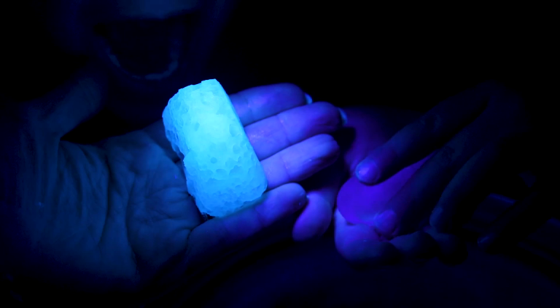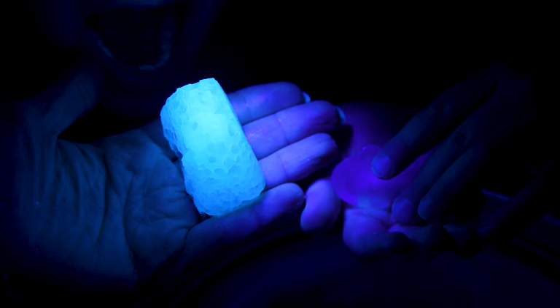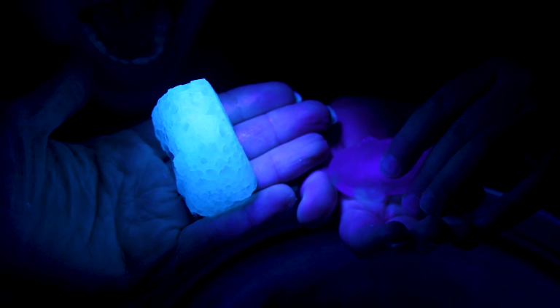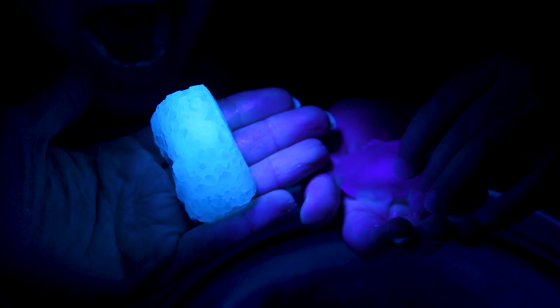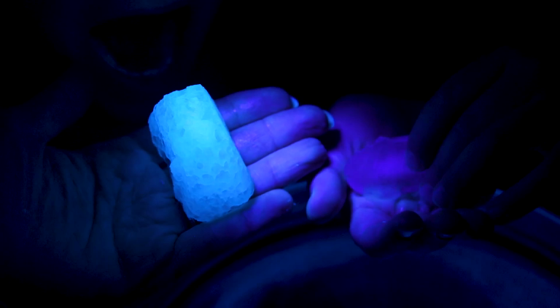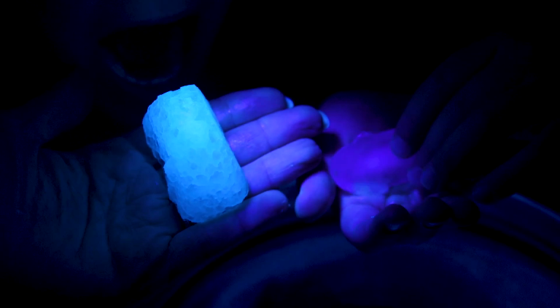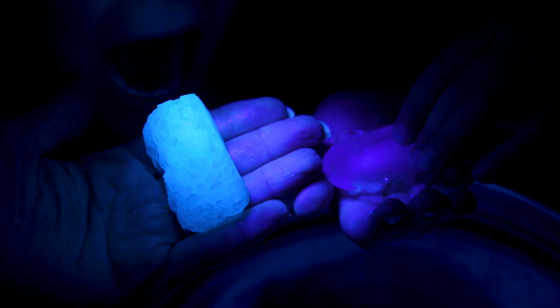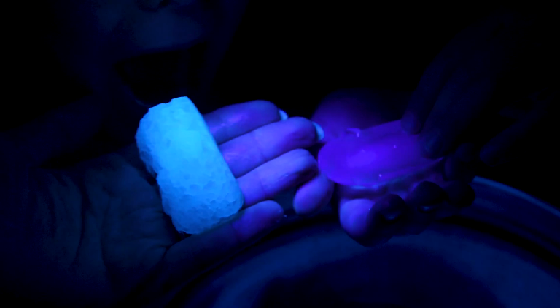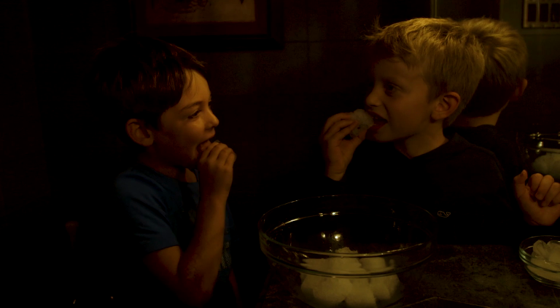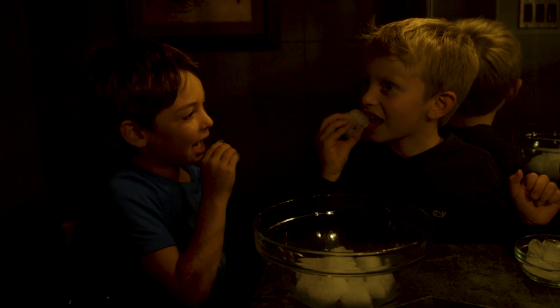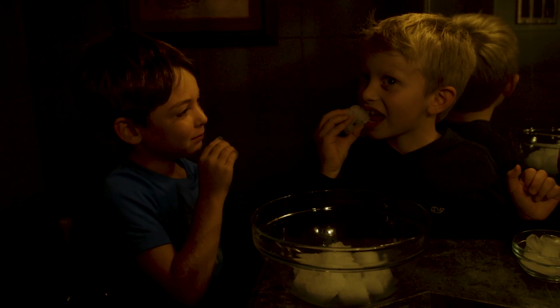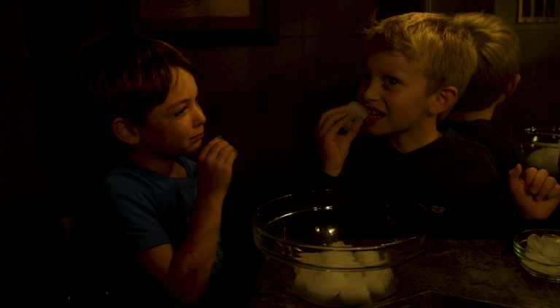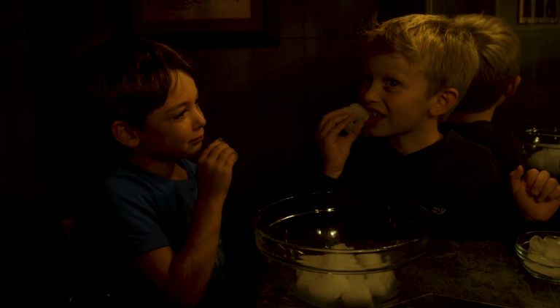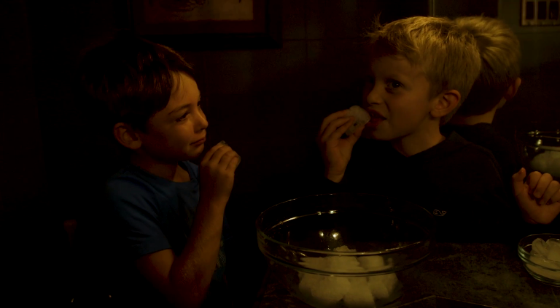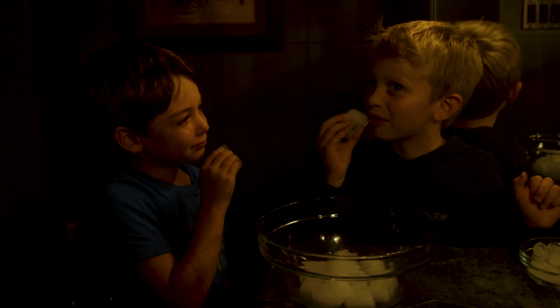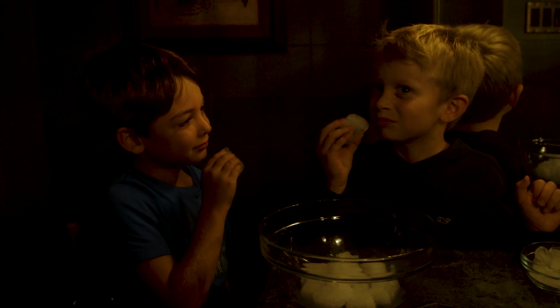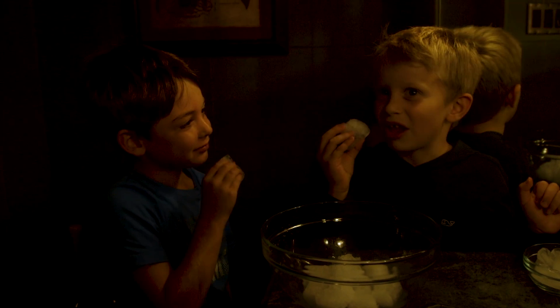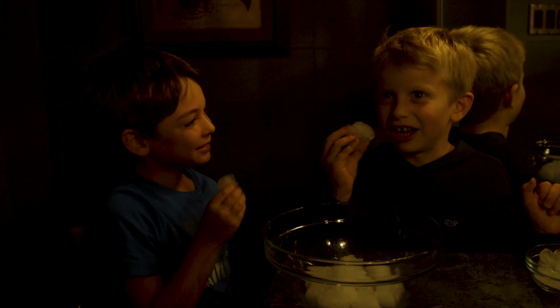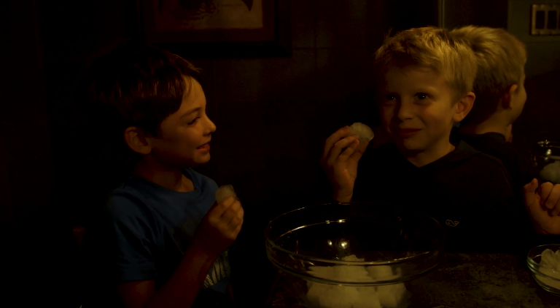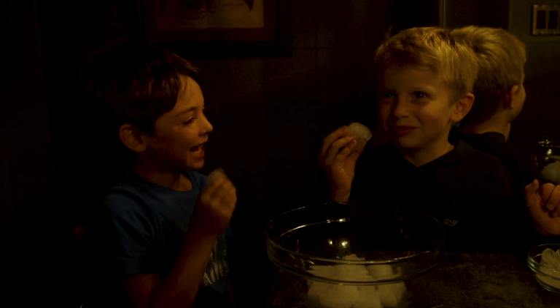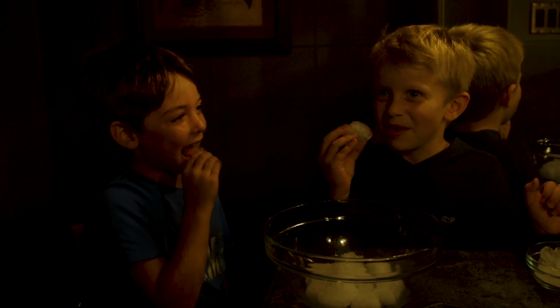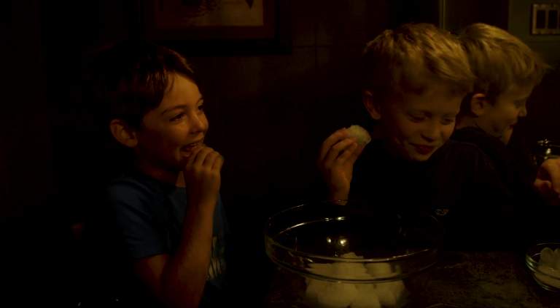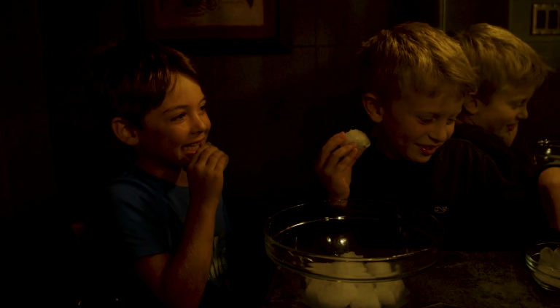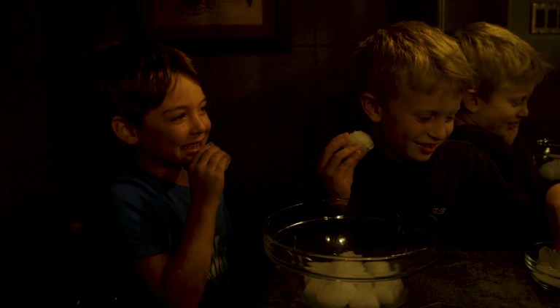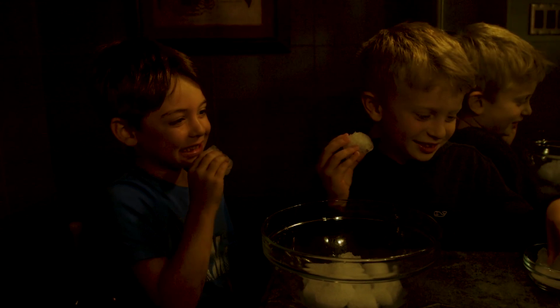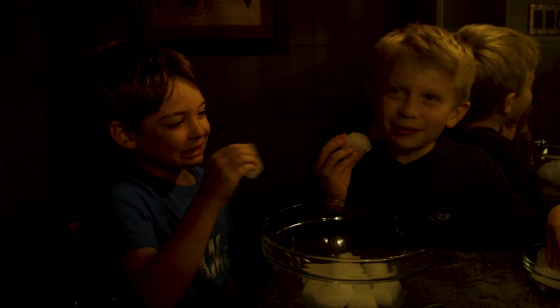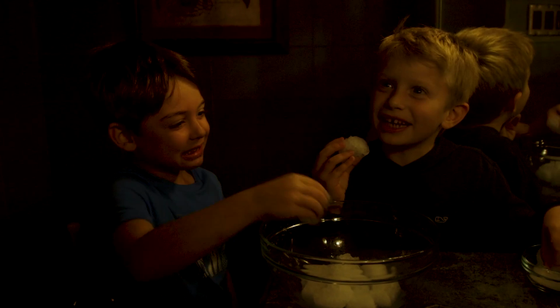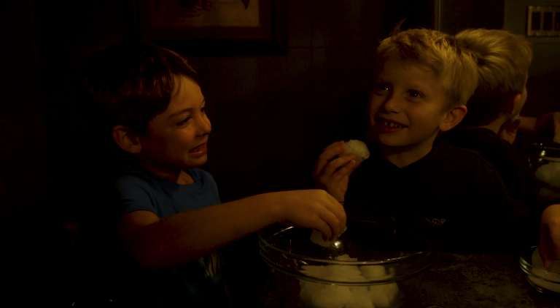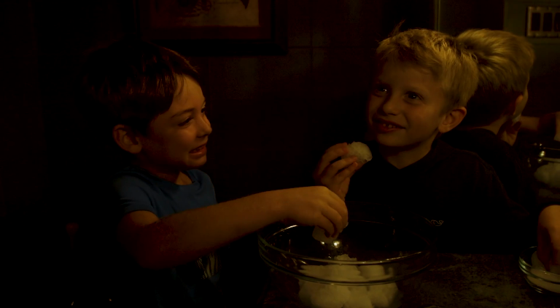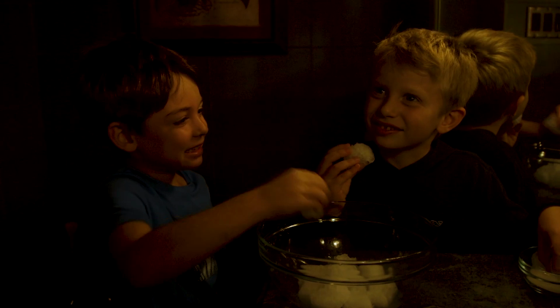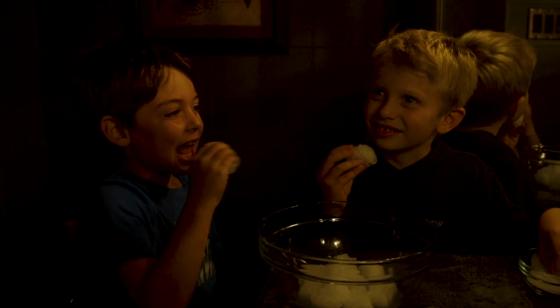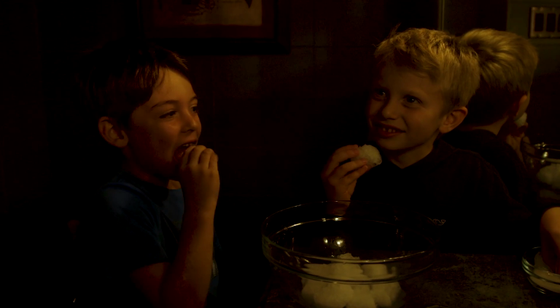Mom, they both glow! And in the end, the best part was taste testing the ice. What does that taste like — does it taste like water? It tastes like lemonade.